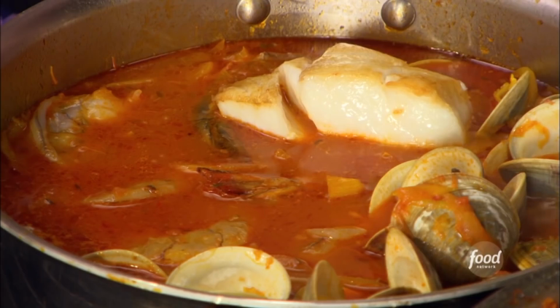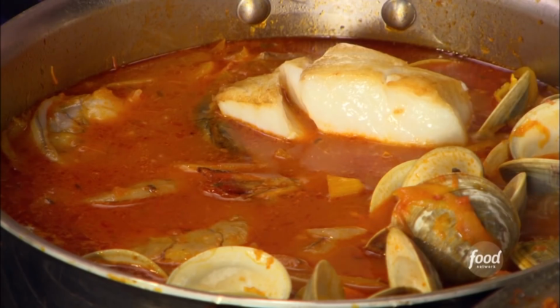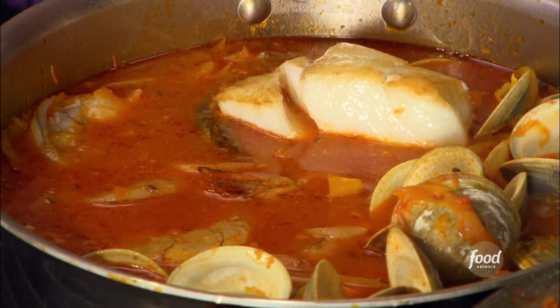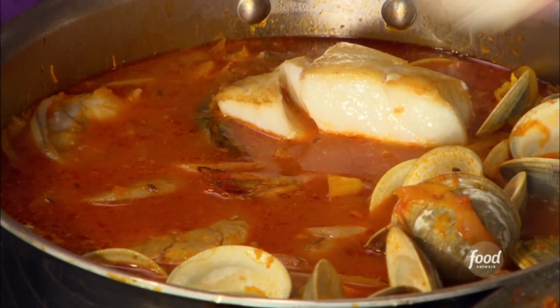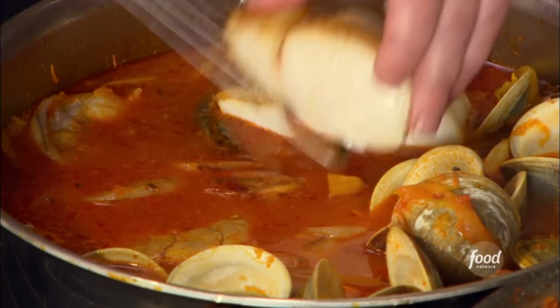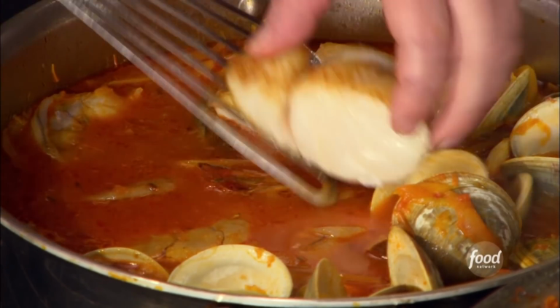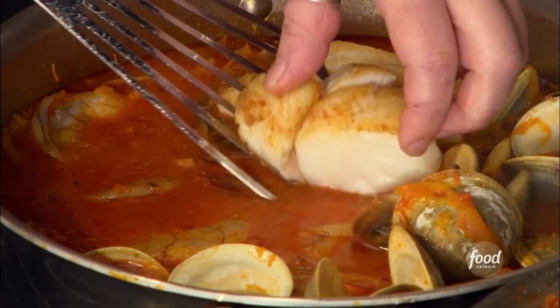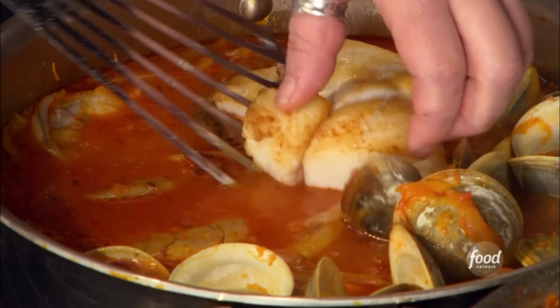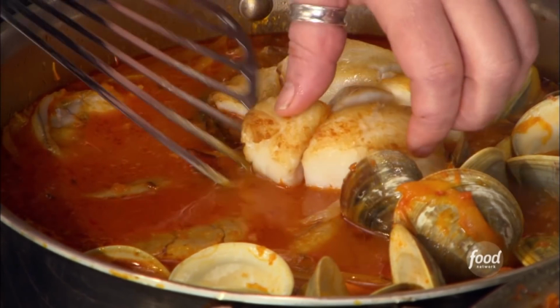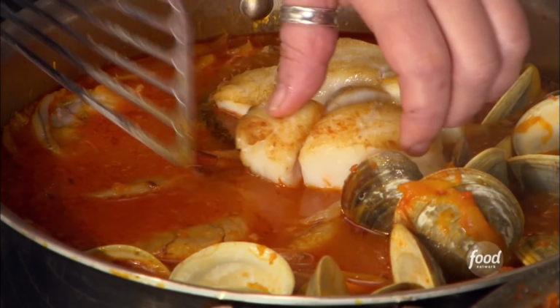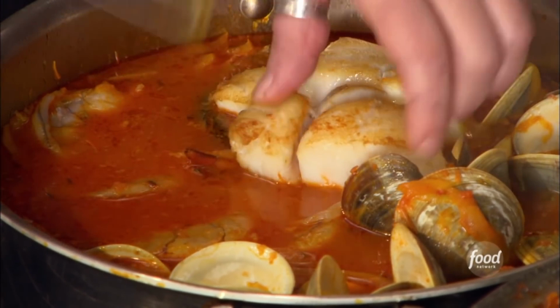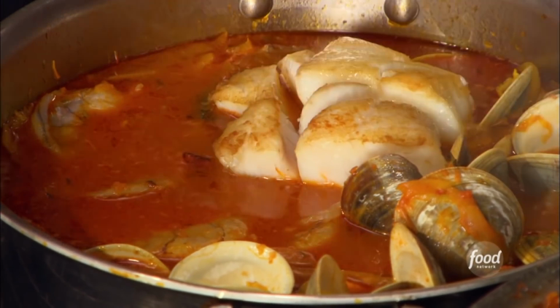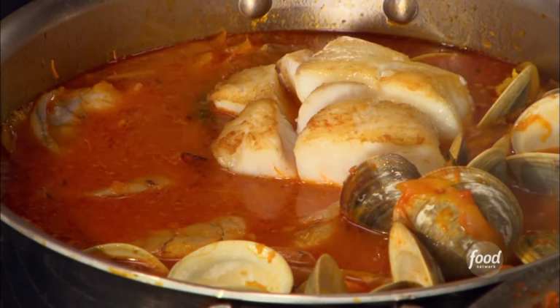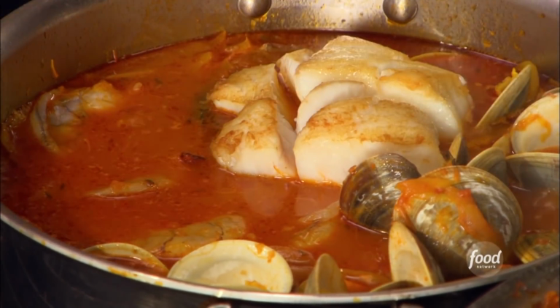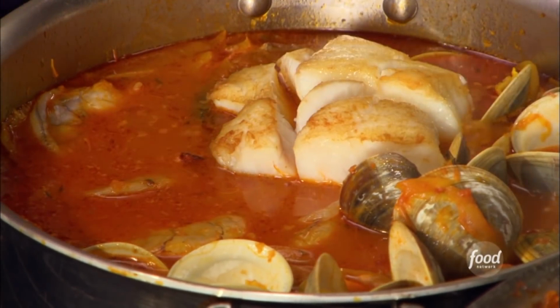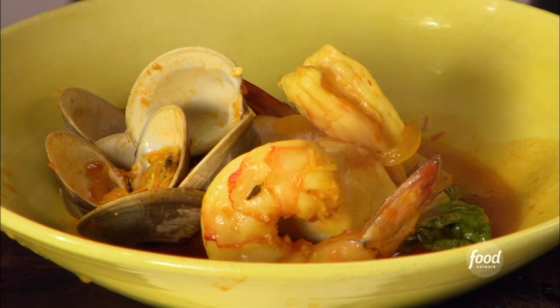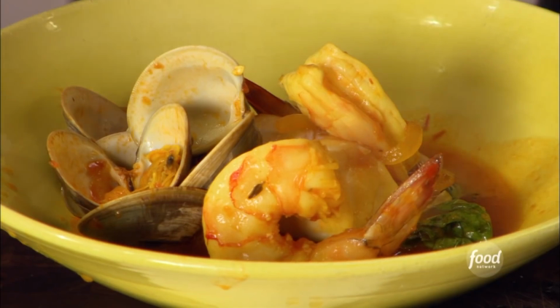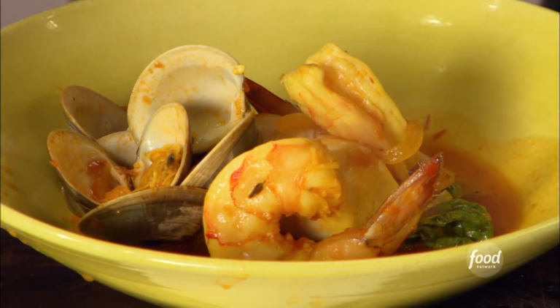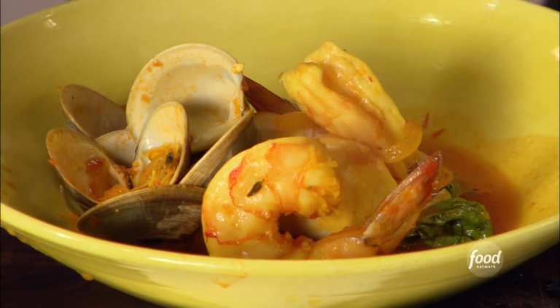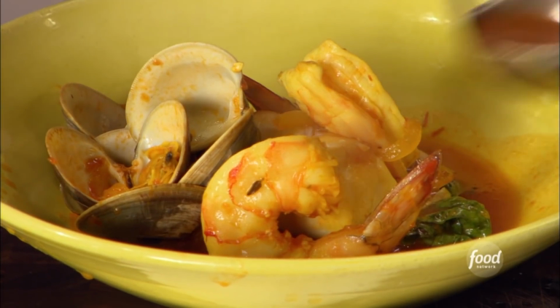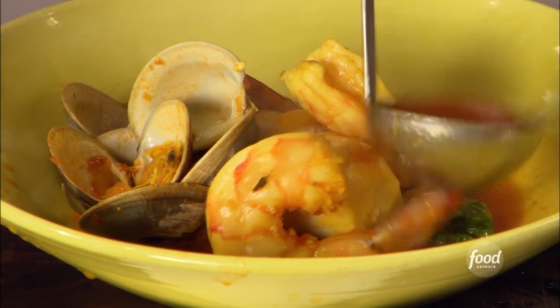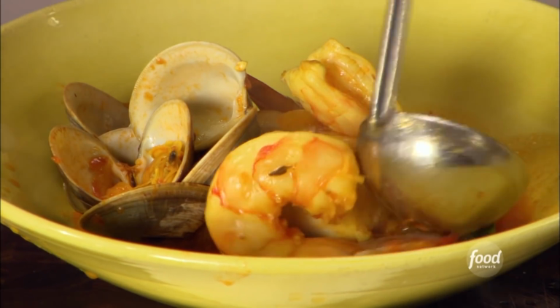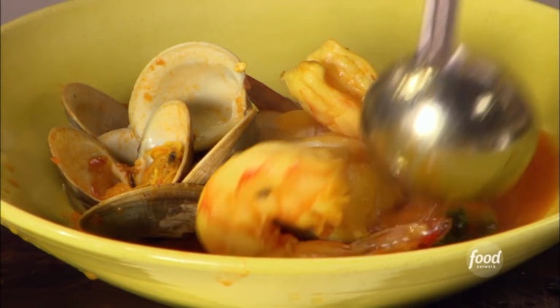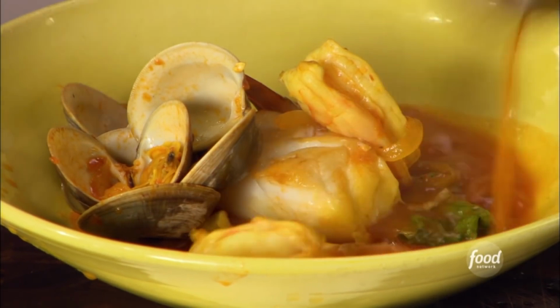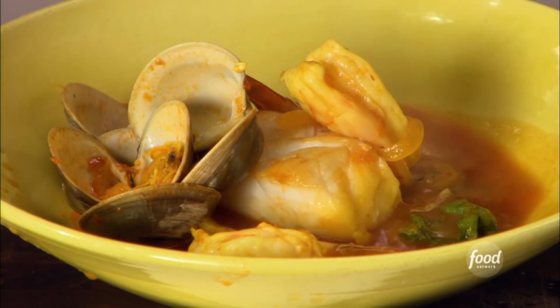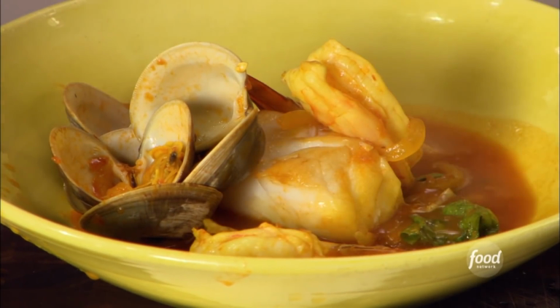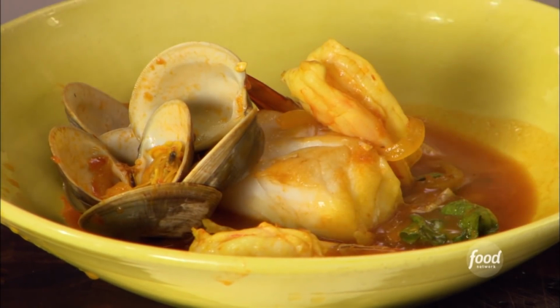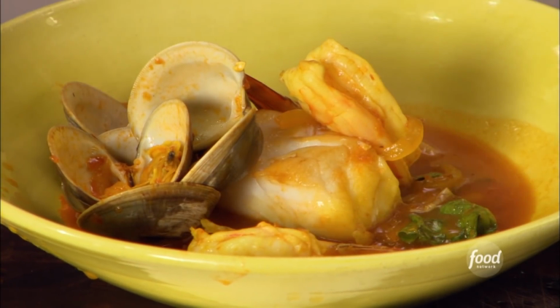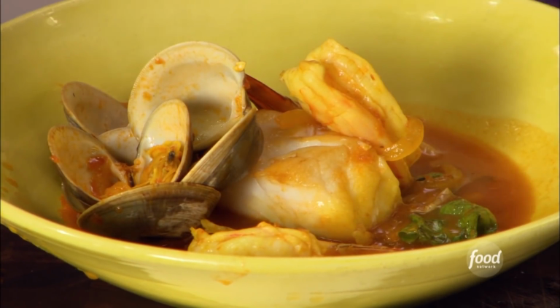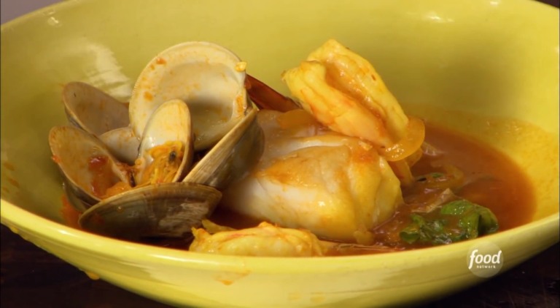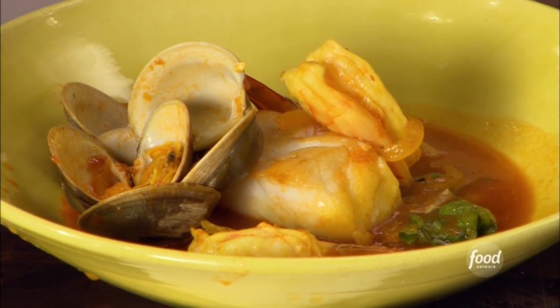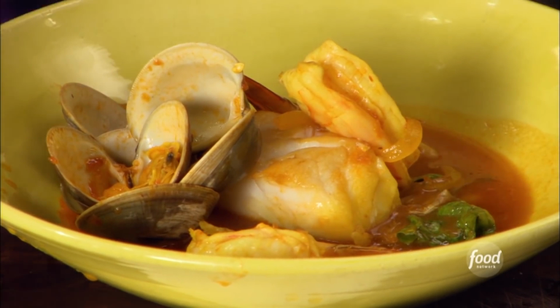What I like to call my Tuscan fish stew — the official name for Tuscan fish stew — is cachuco.